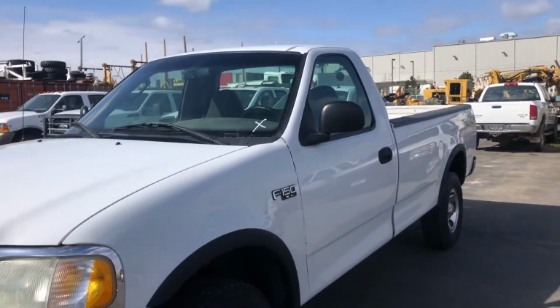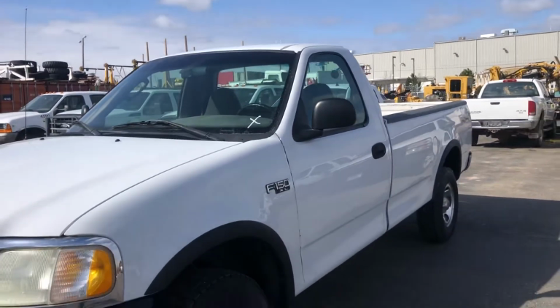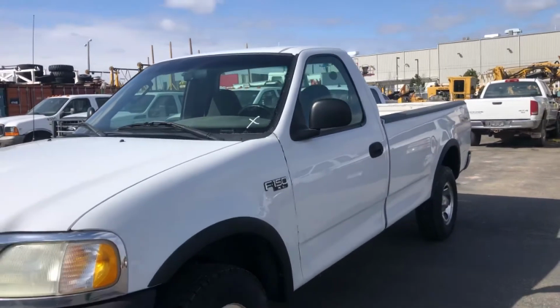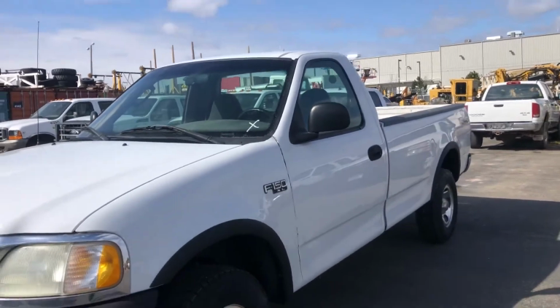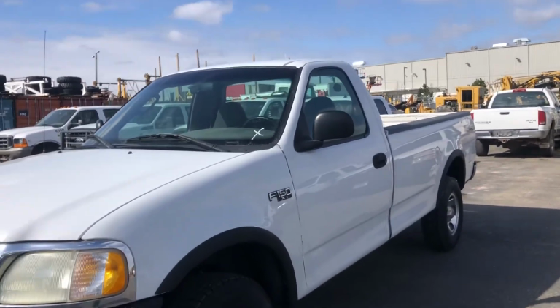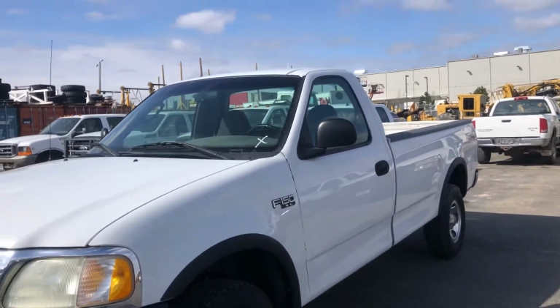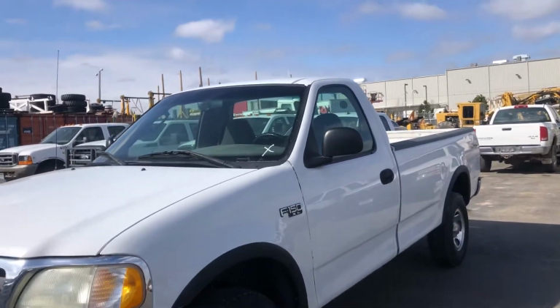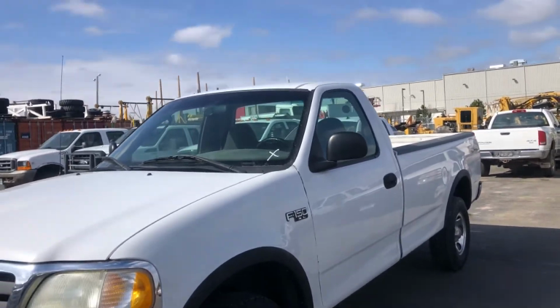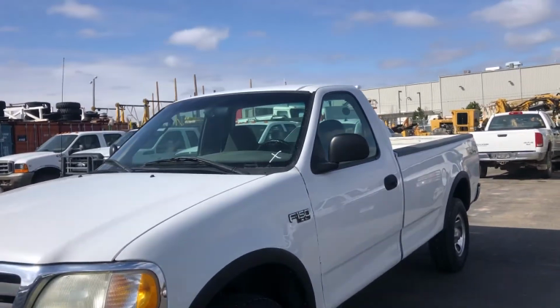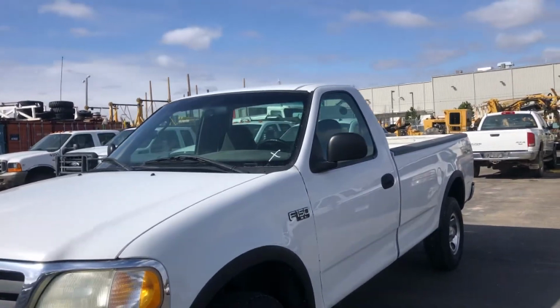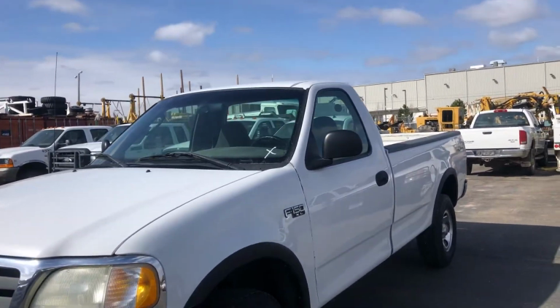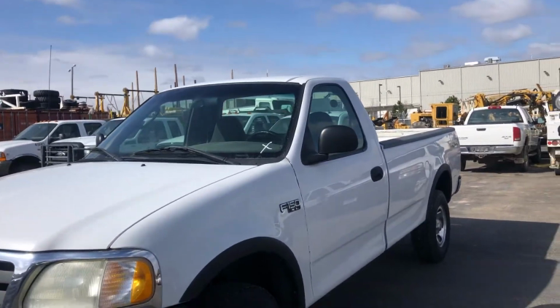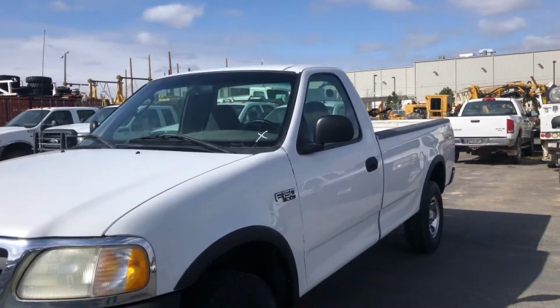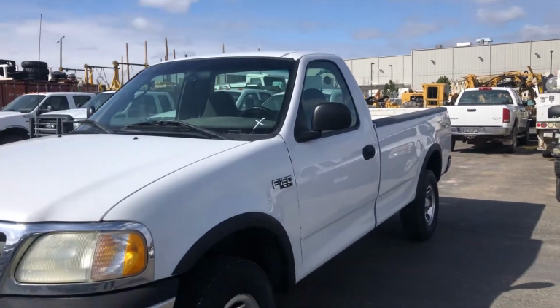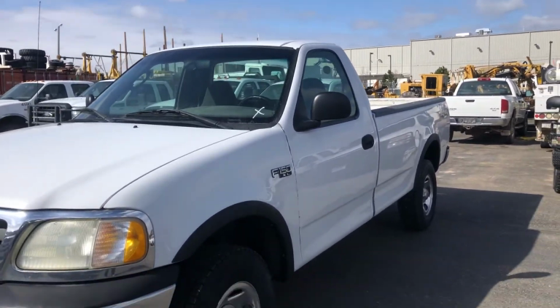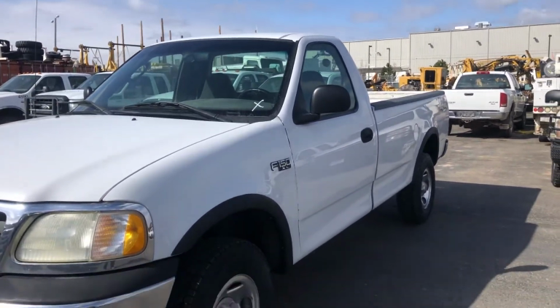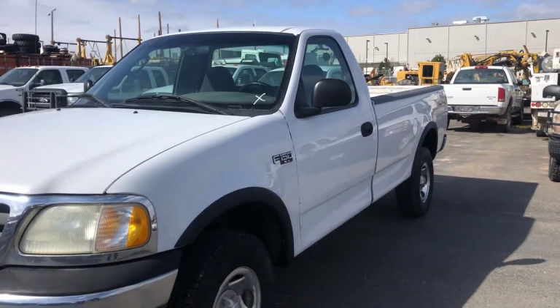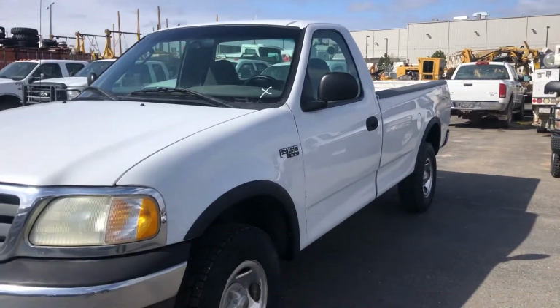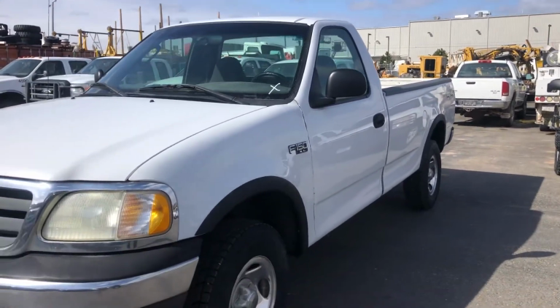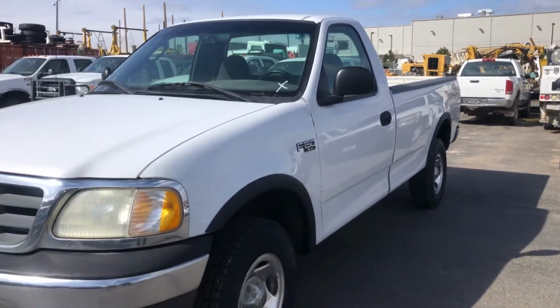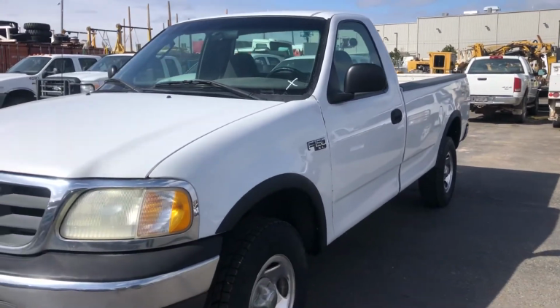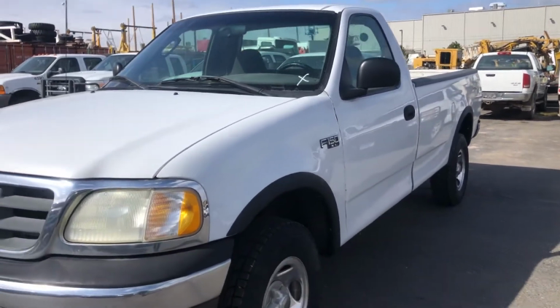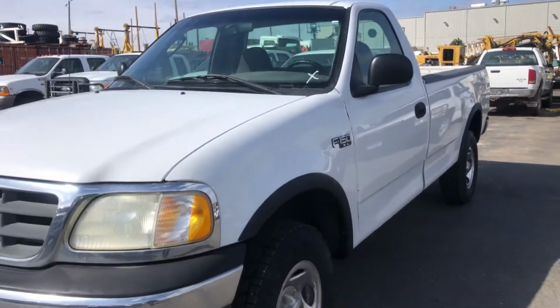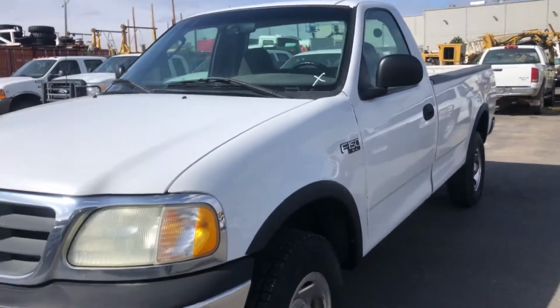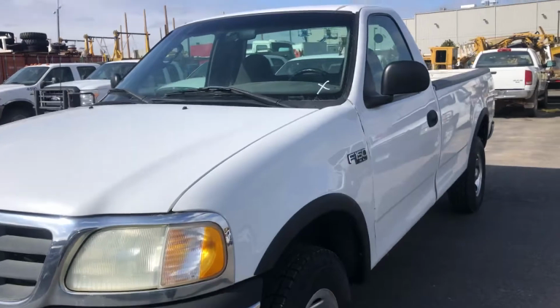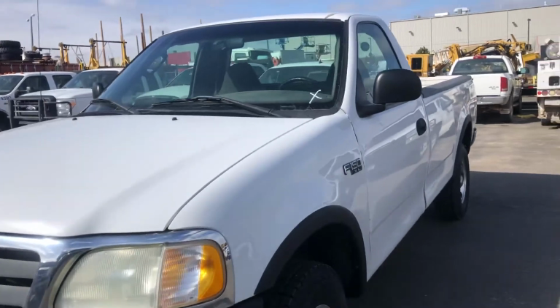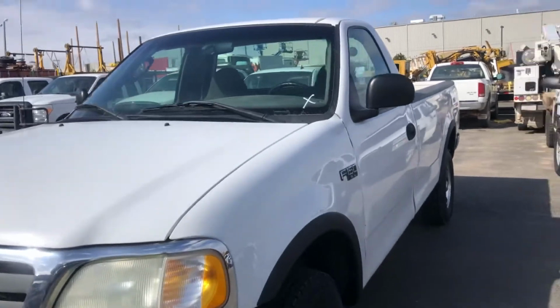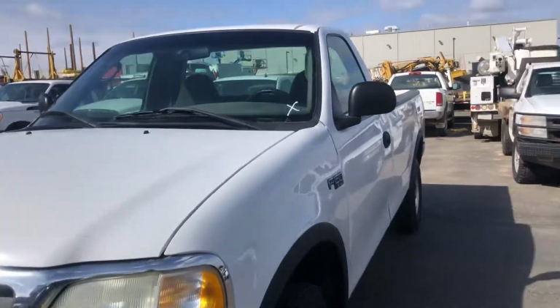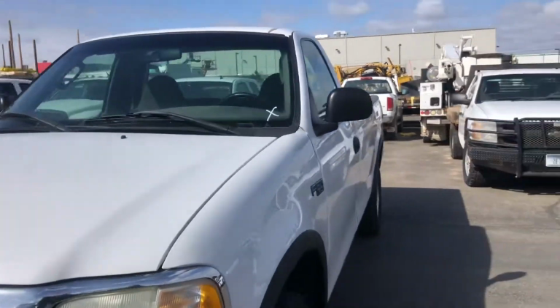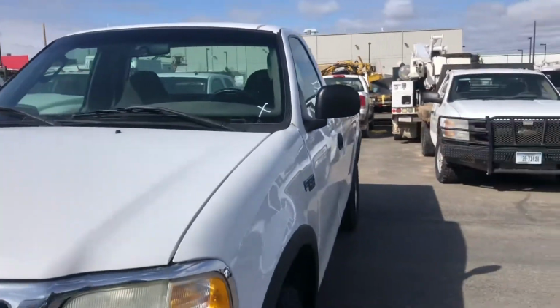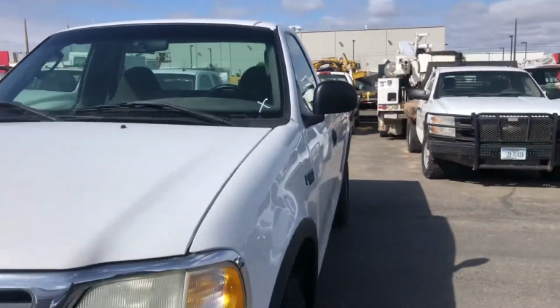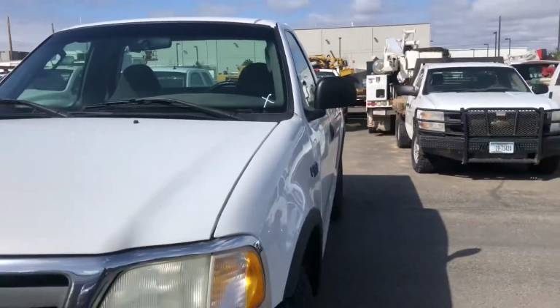Hi folks, Matt Smith, Smith Sales Company Auctioneers in Miles City. Today we're in Billings.